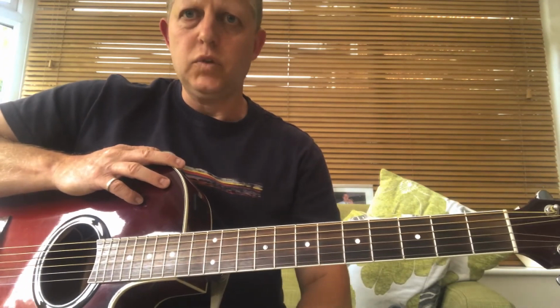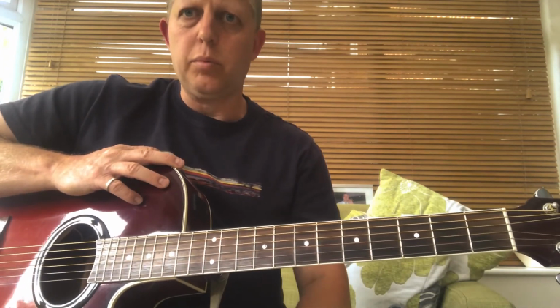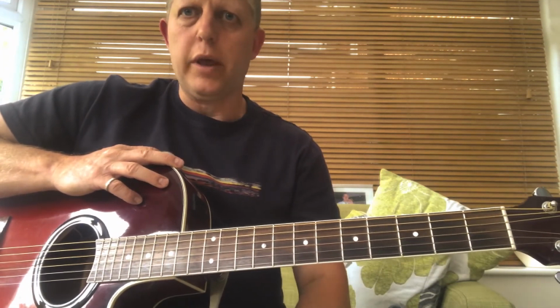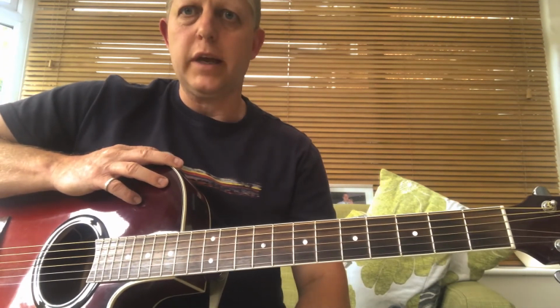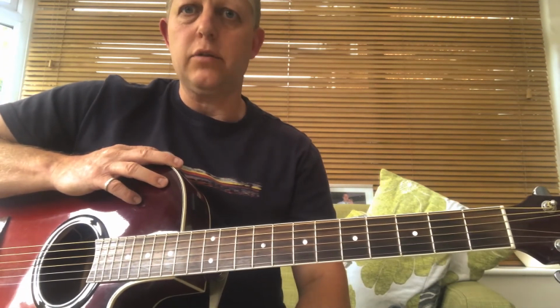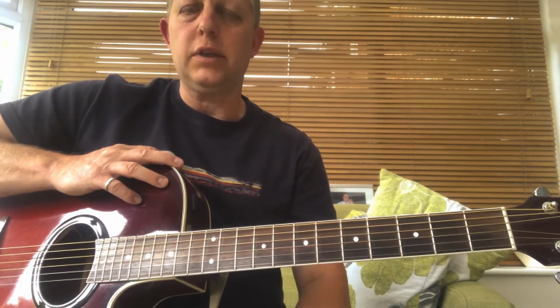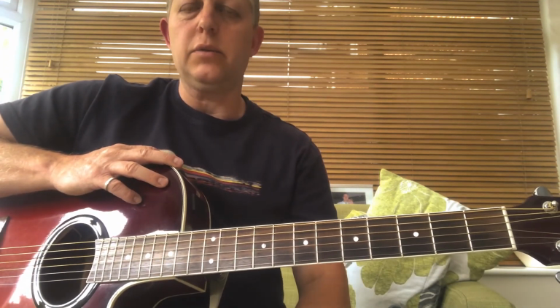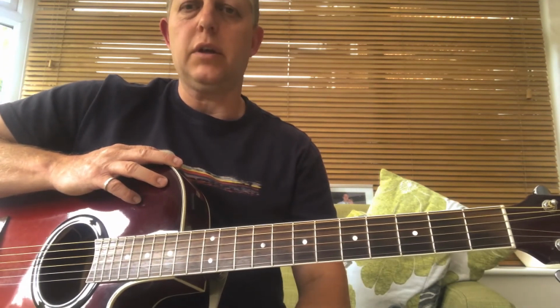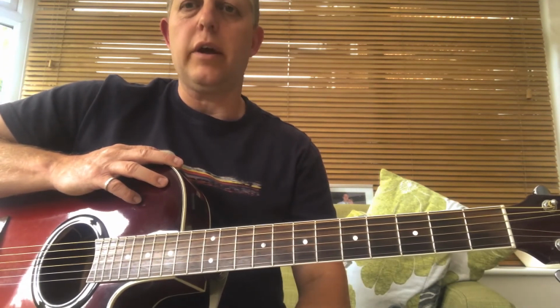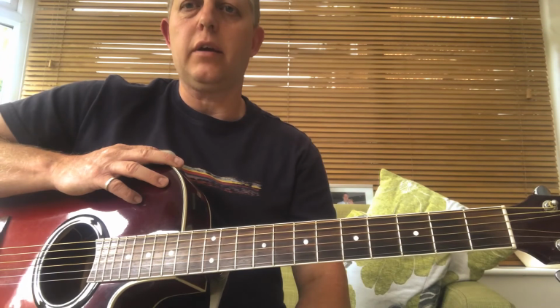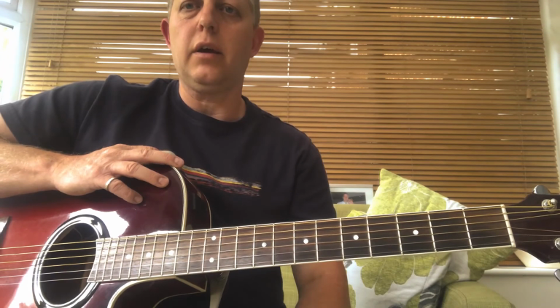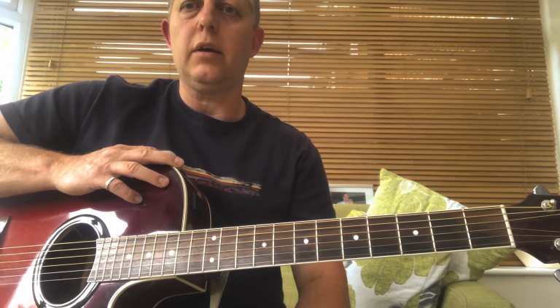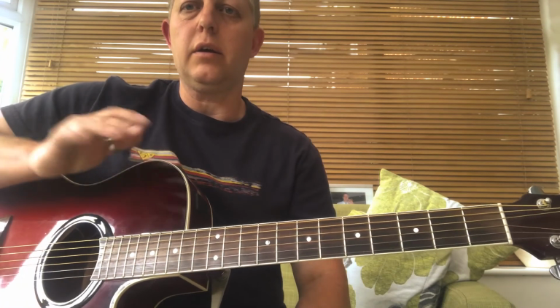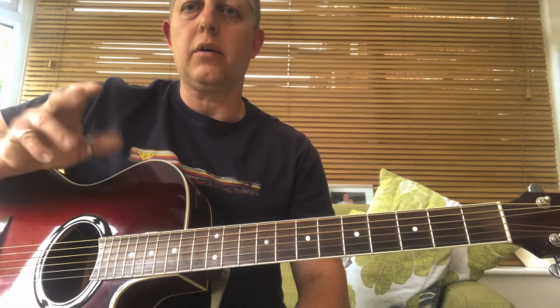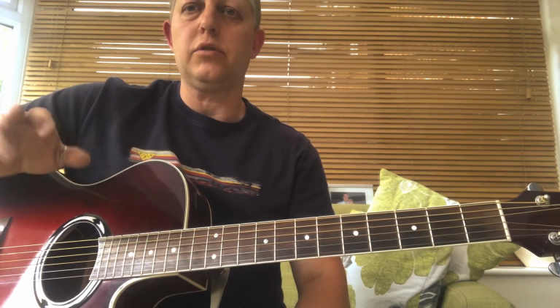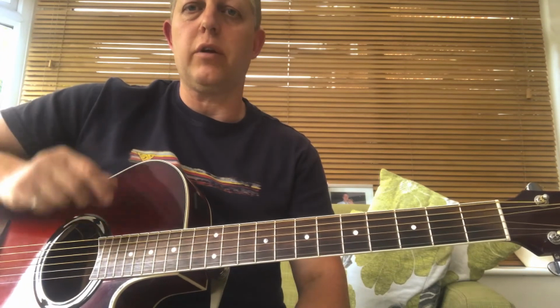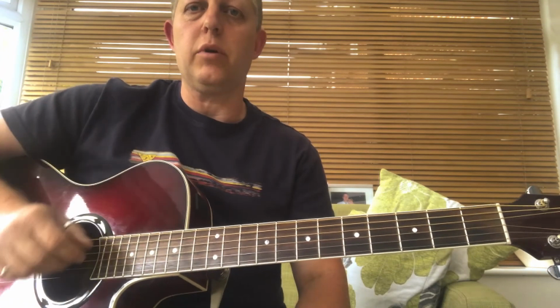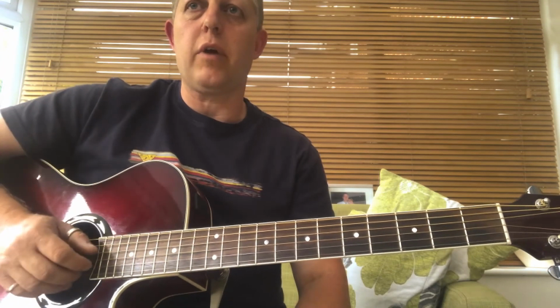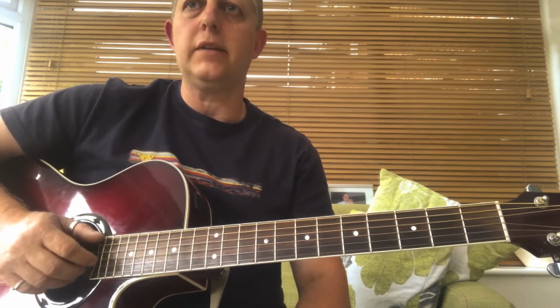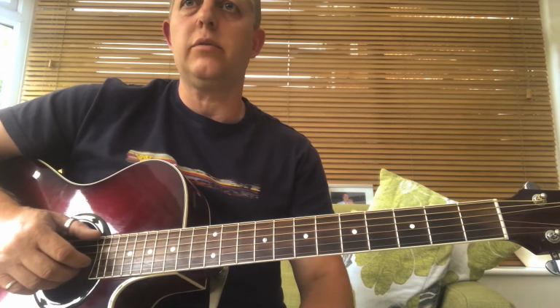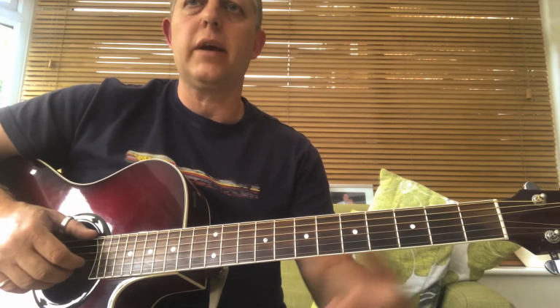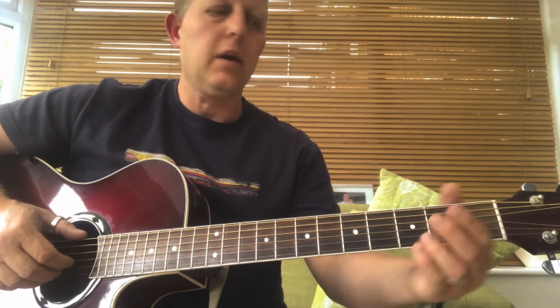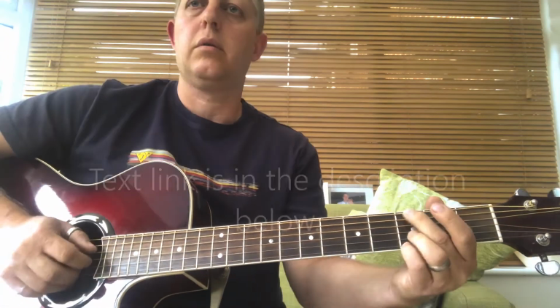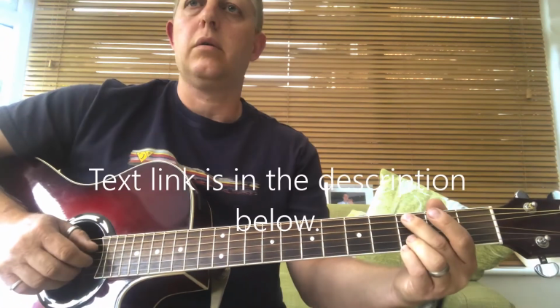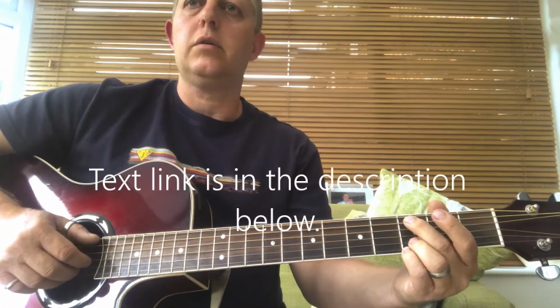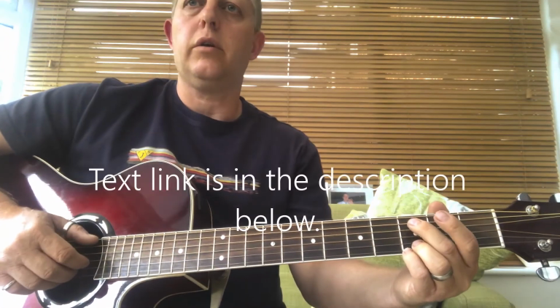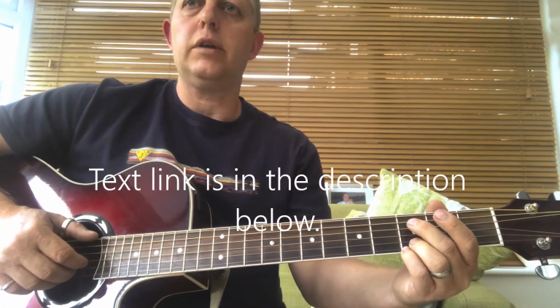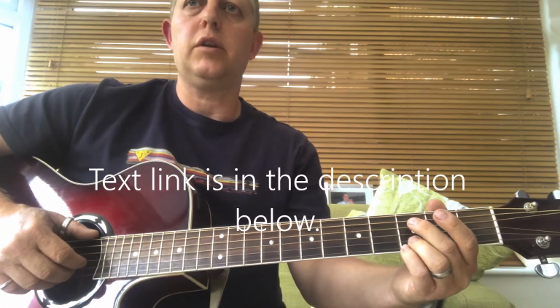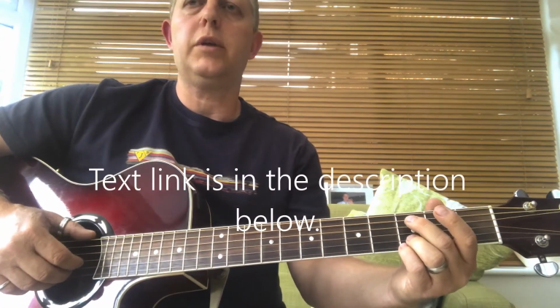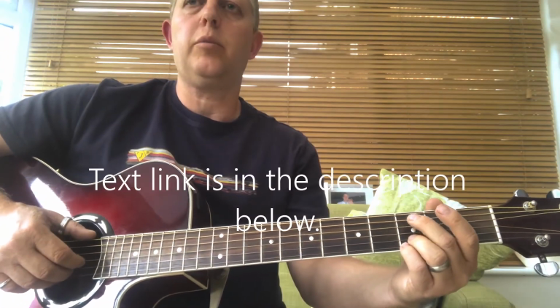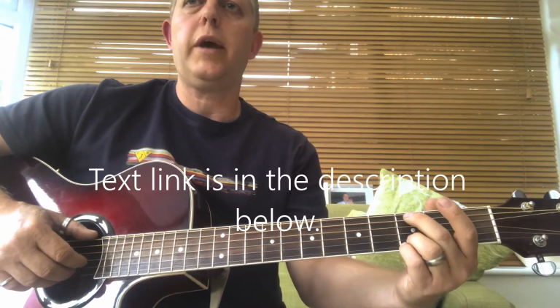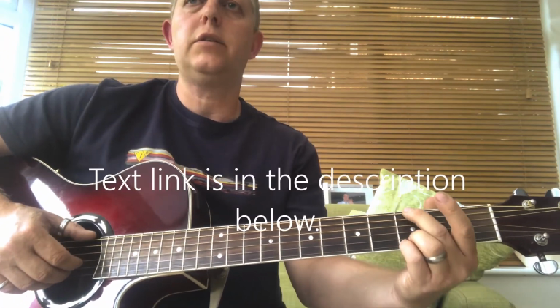Just apply it to any chord sequence that you like — concentrate on what your right hand is doing. Here it is as it appears on the page.